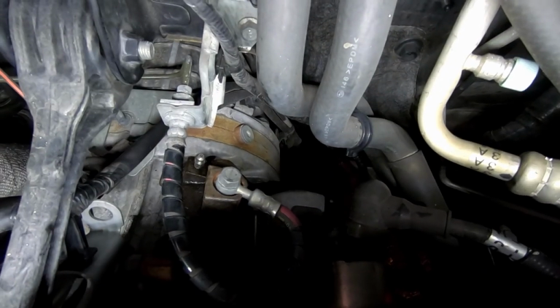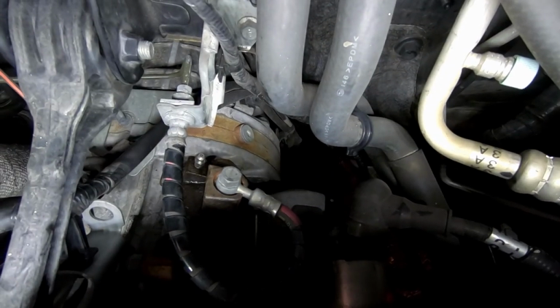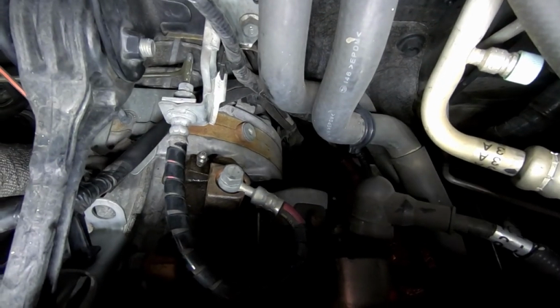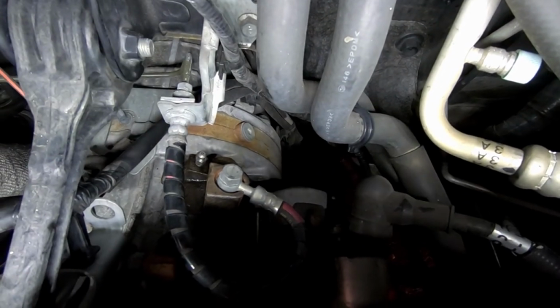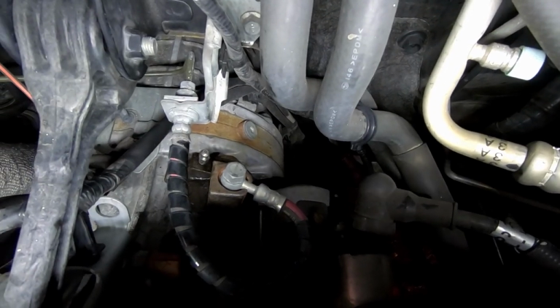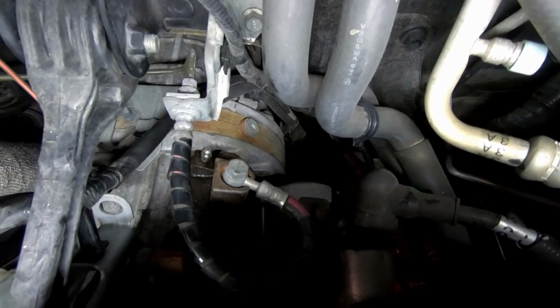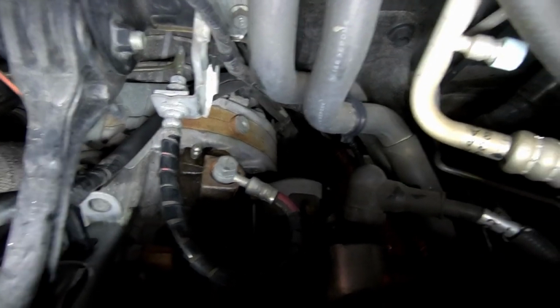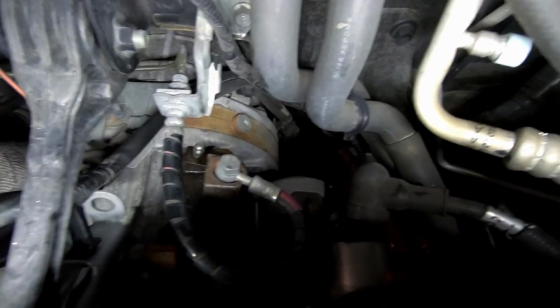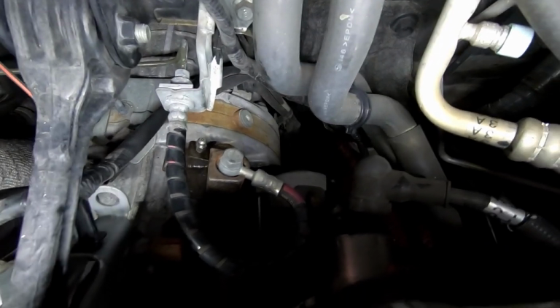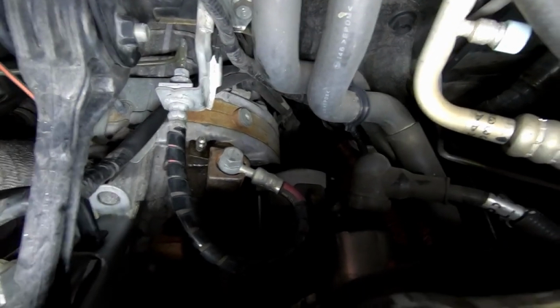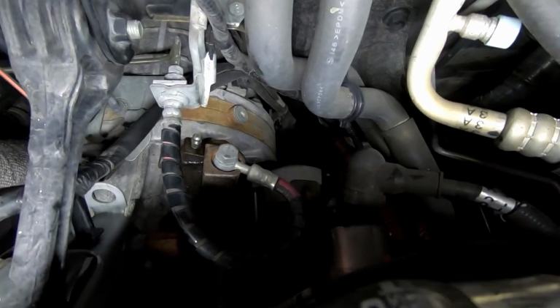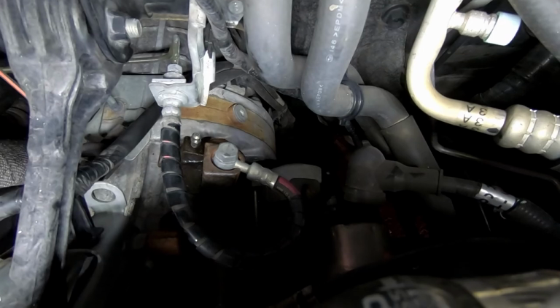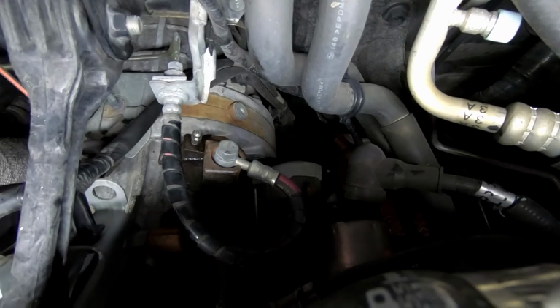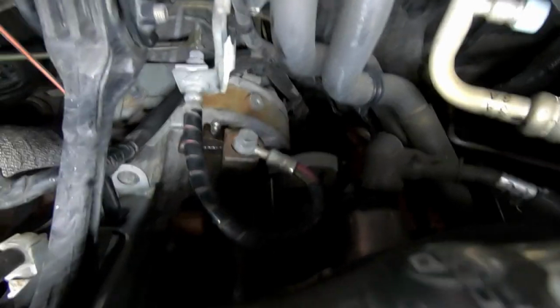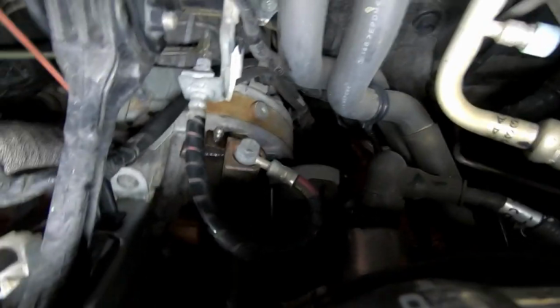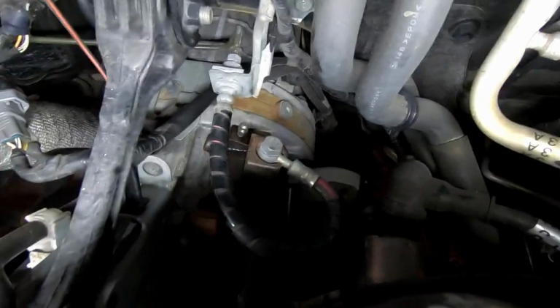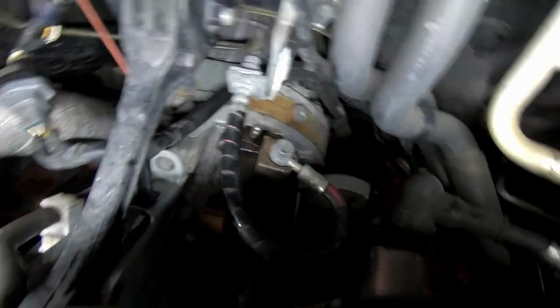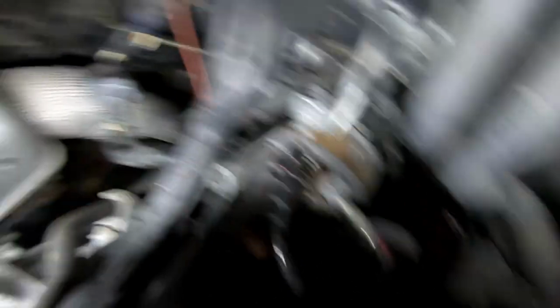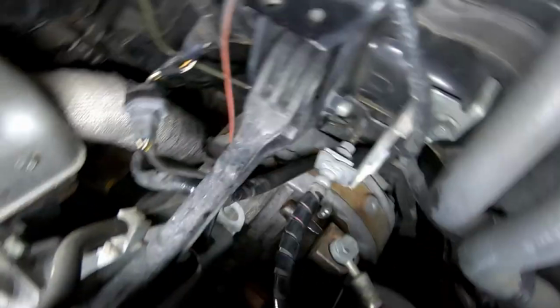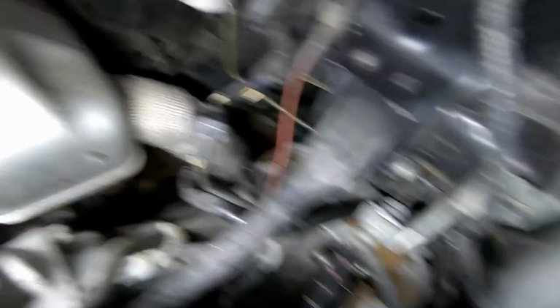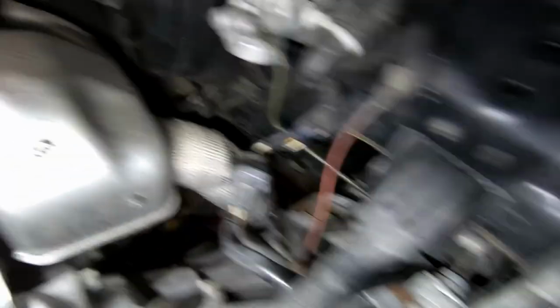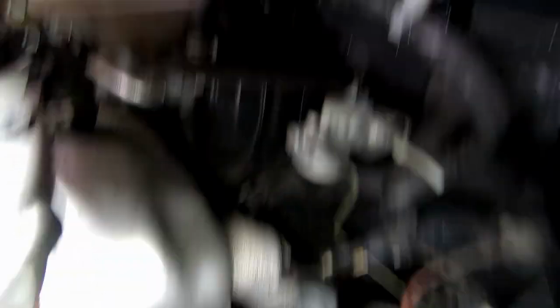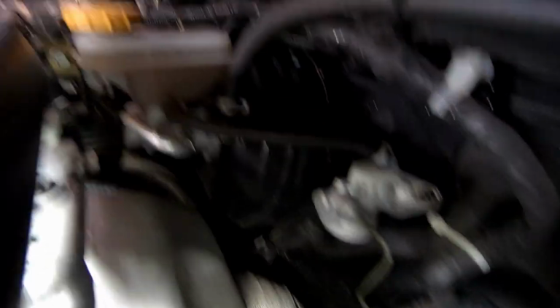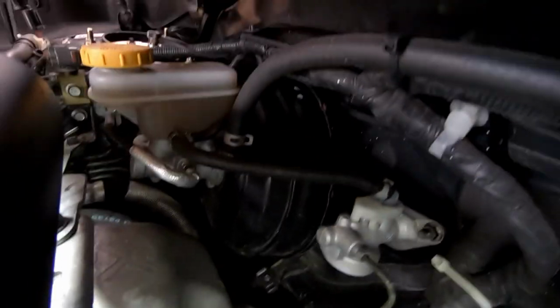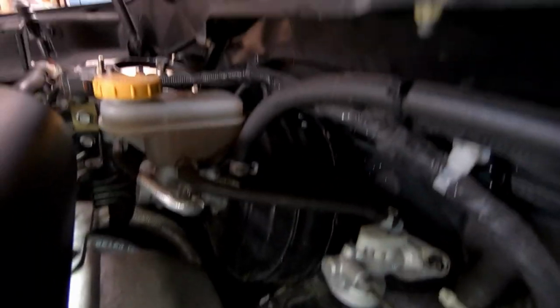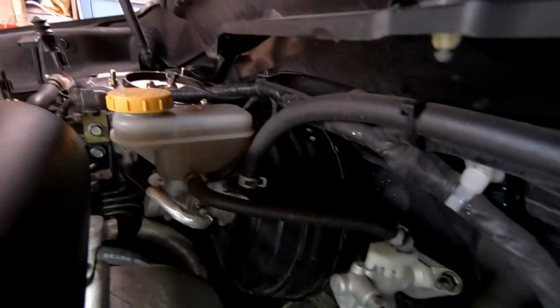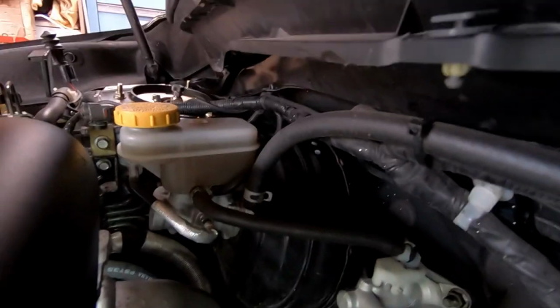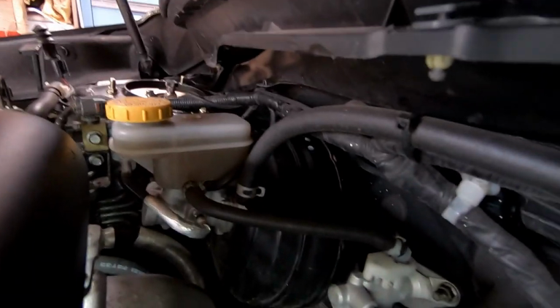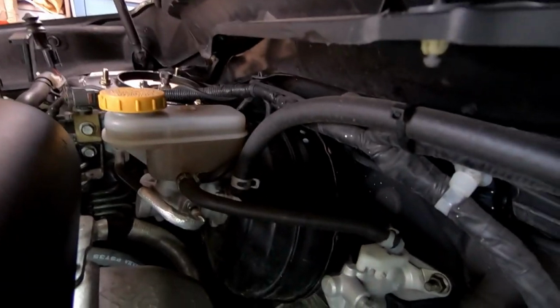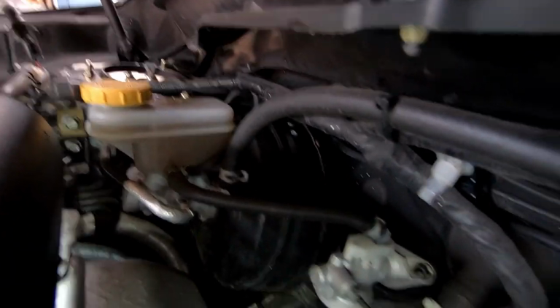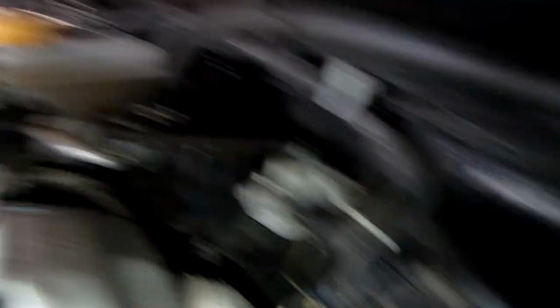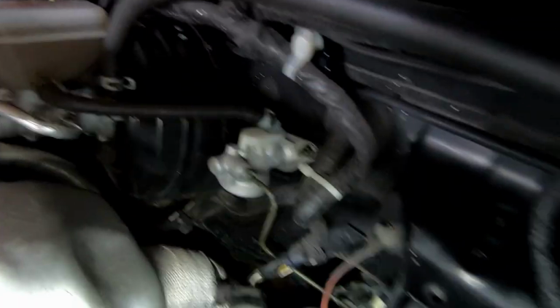Make sure you clean up that area if you drop any brake fluid. And again, just check your reservoir there.